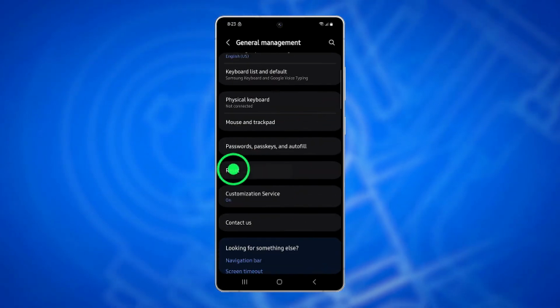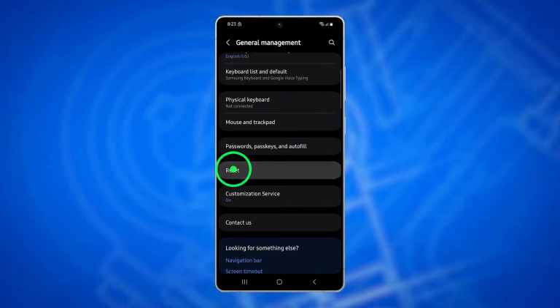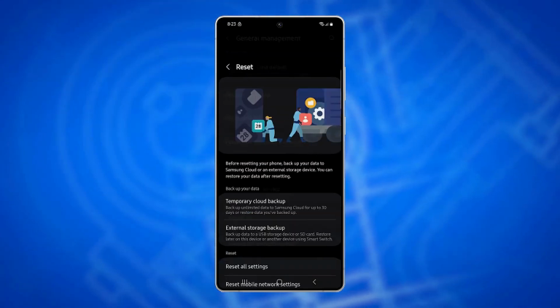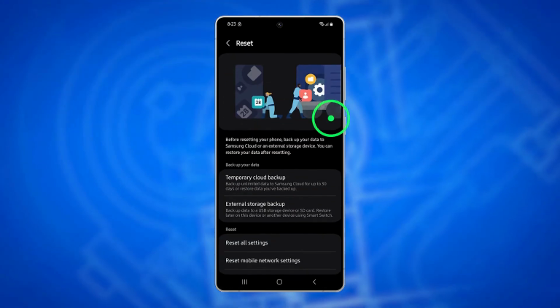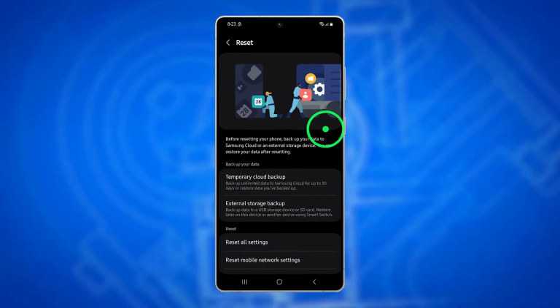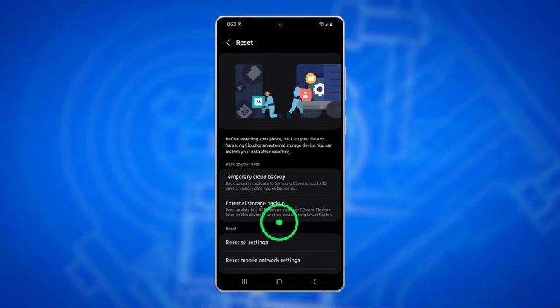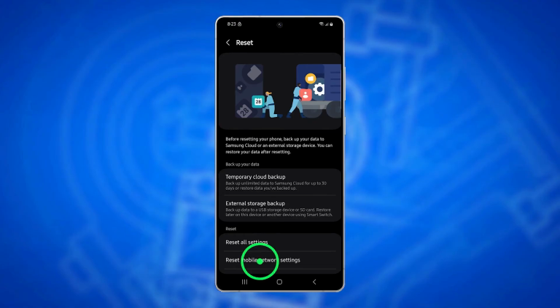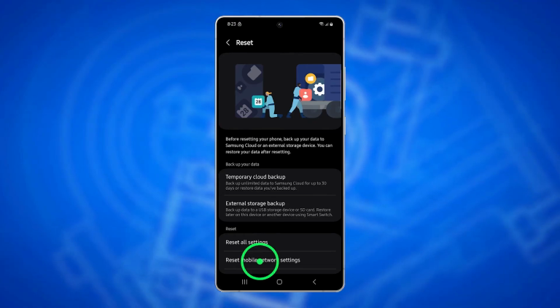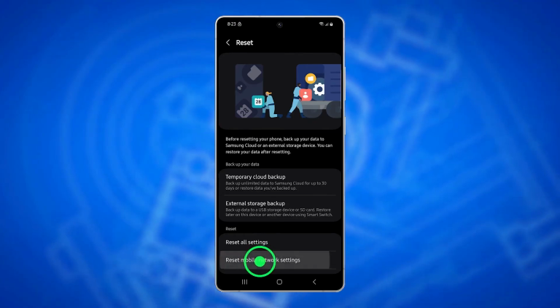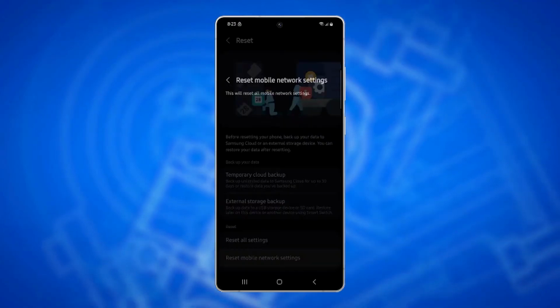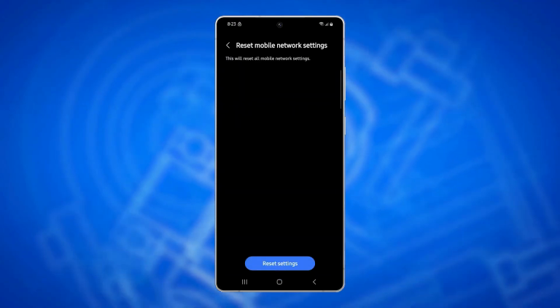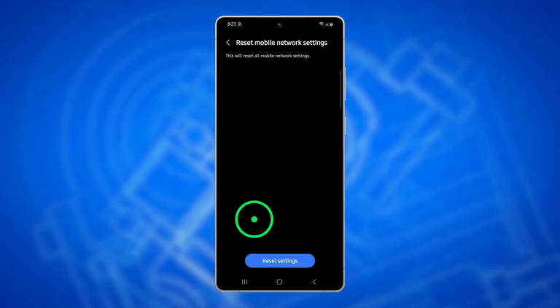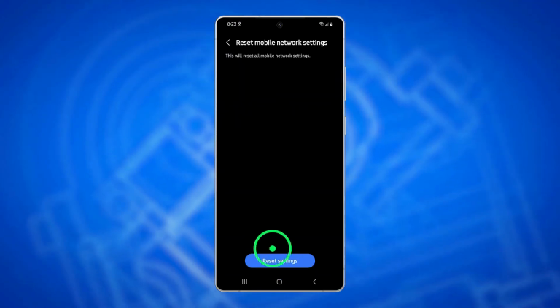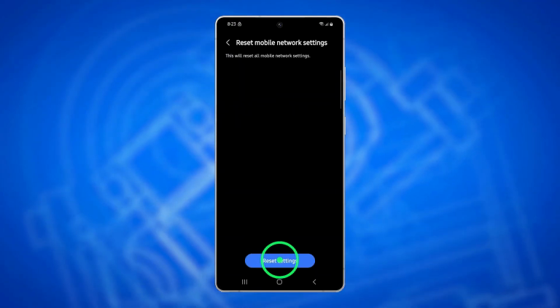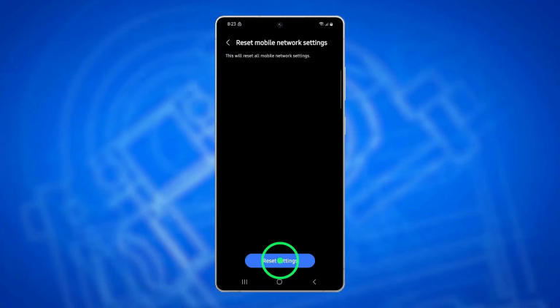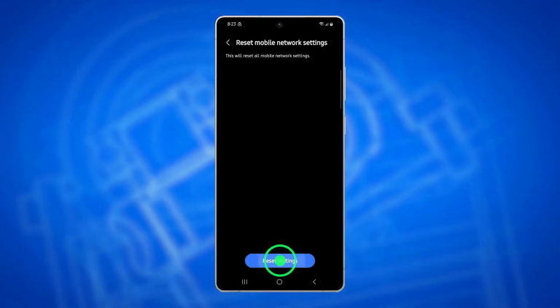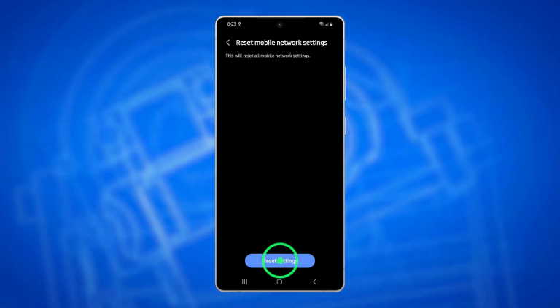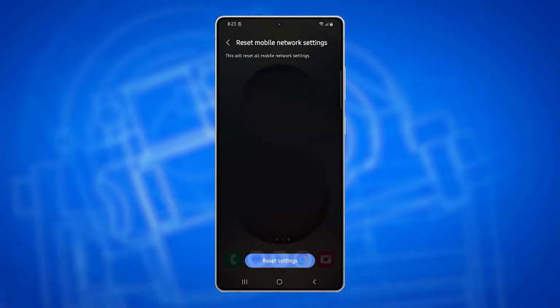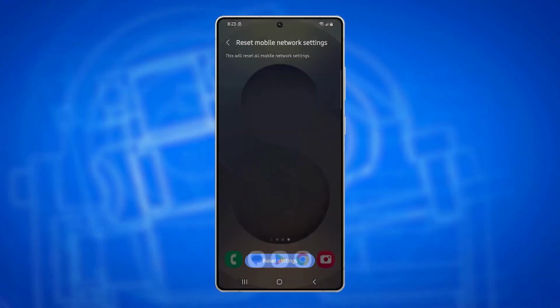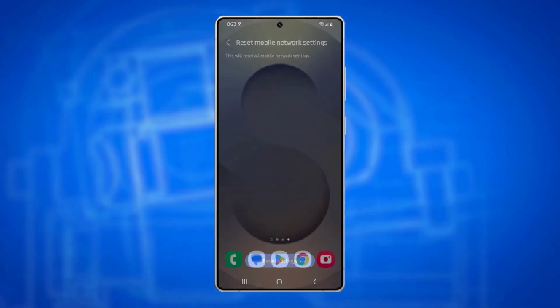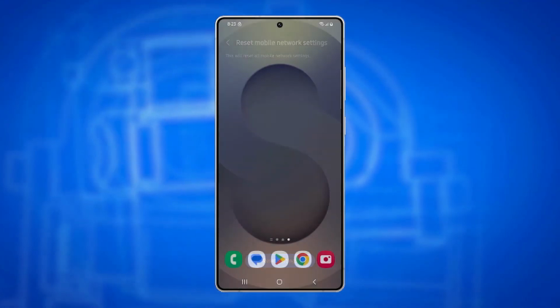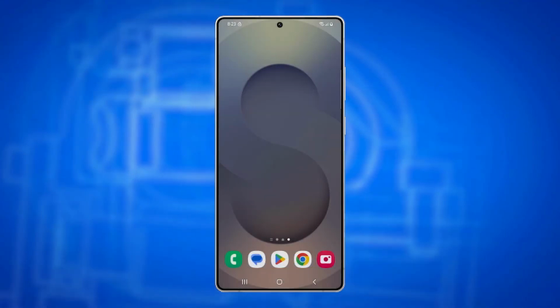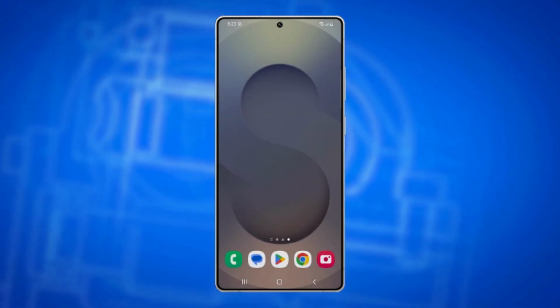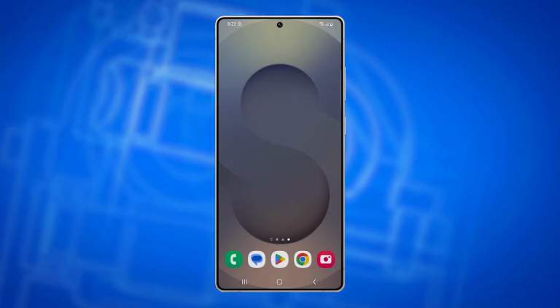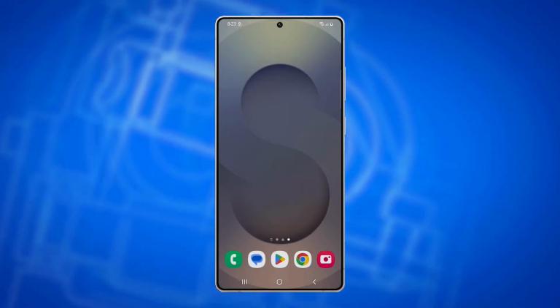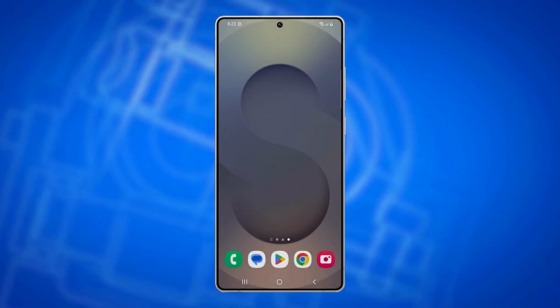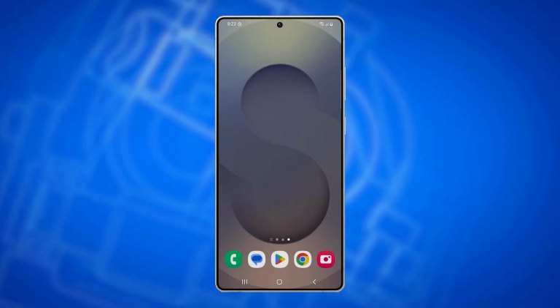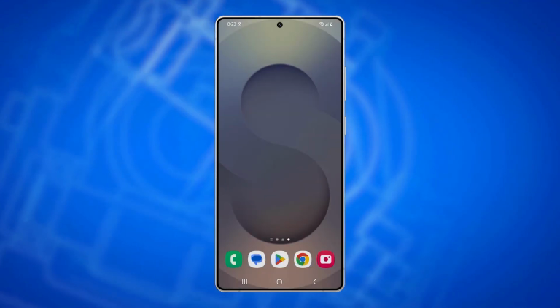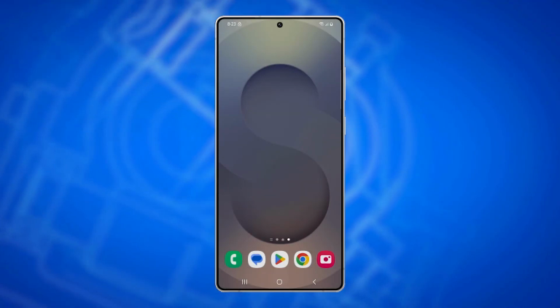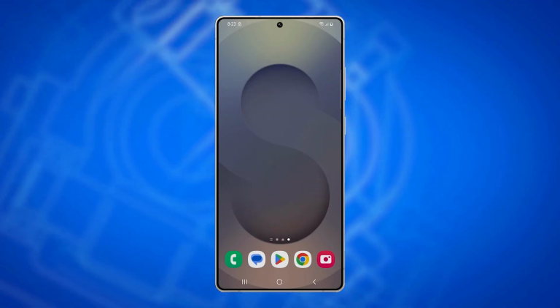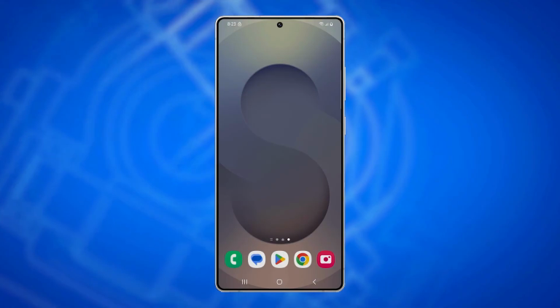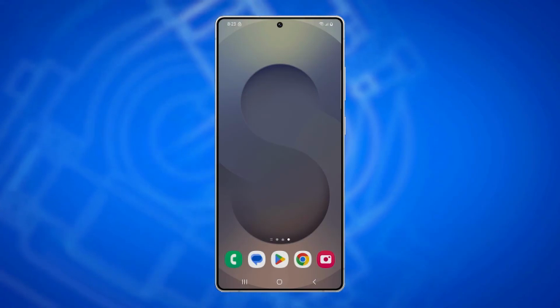Choose Reset Mobile Network Settings and confirm. Your phone will restart and reconnect to the mobile network with refreshed settings.